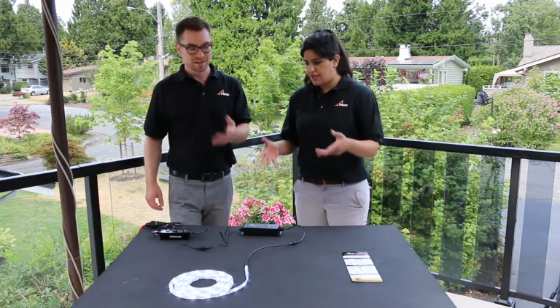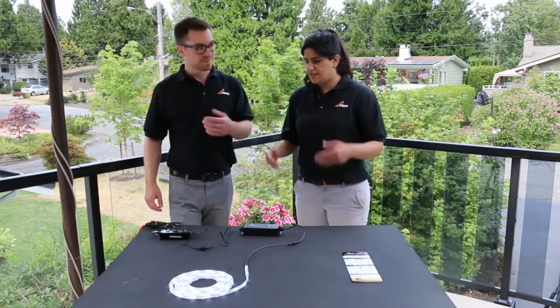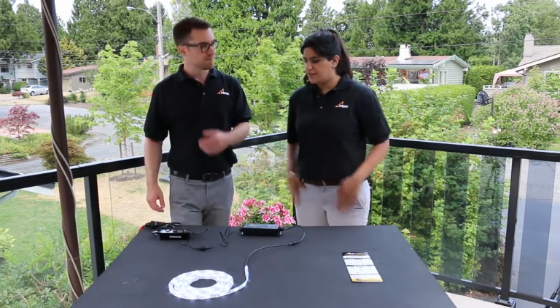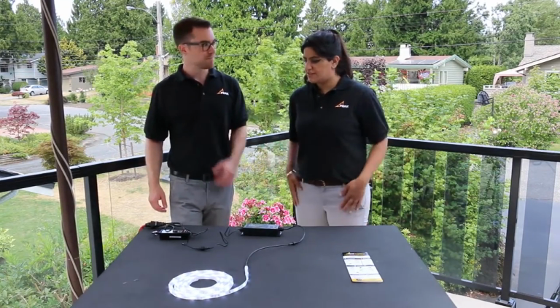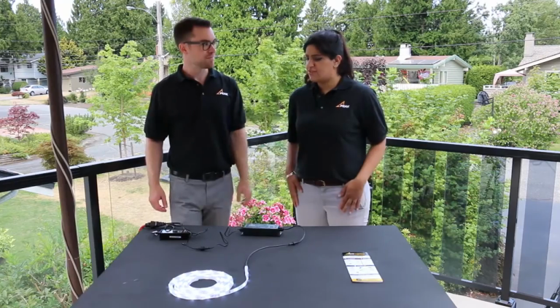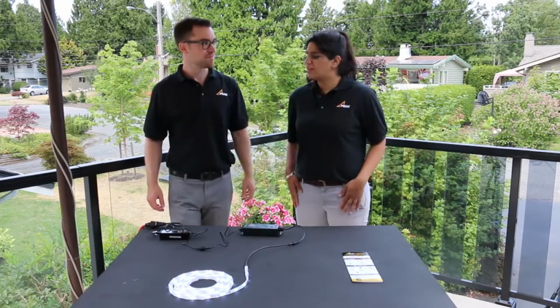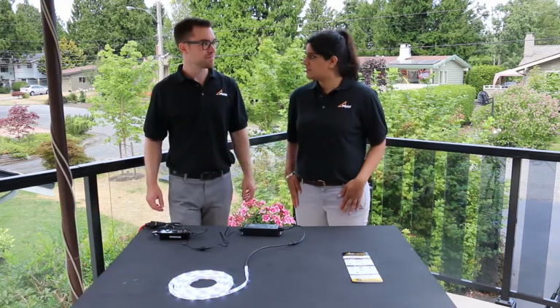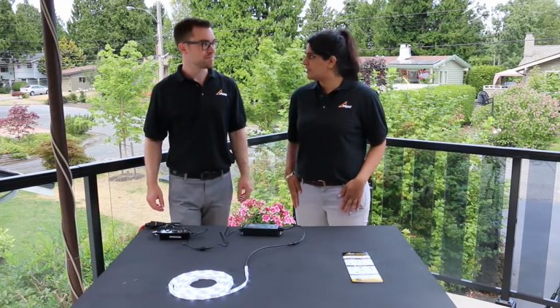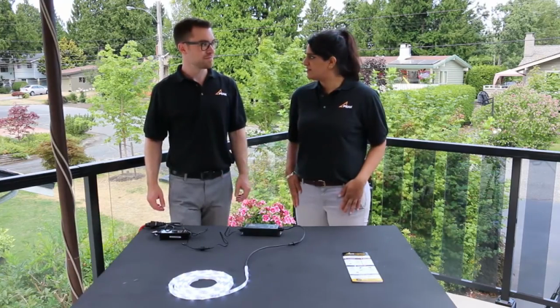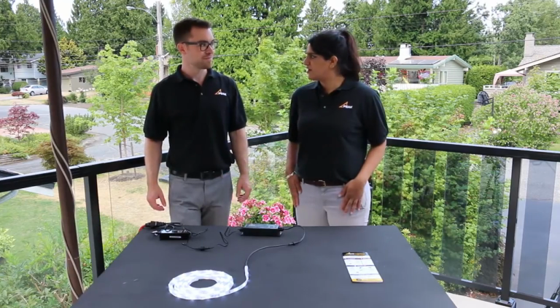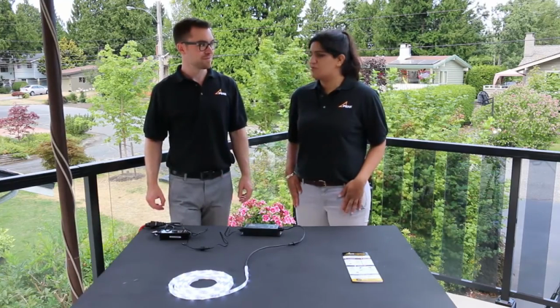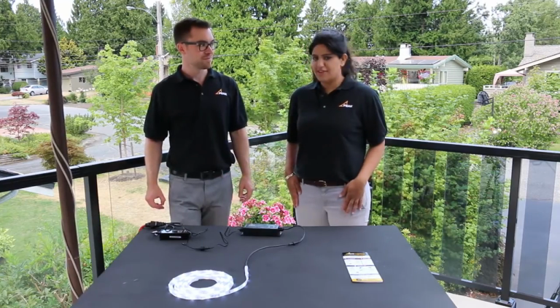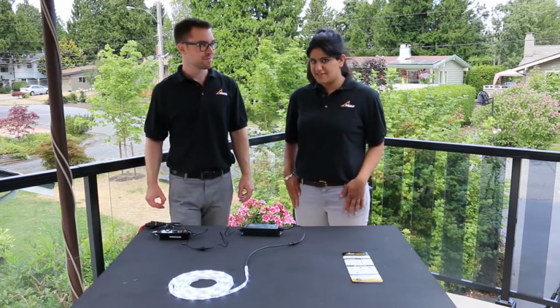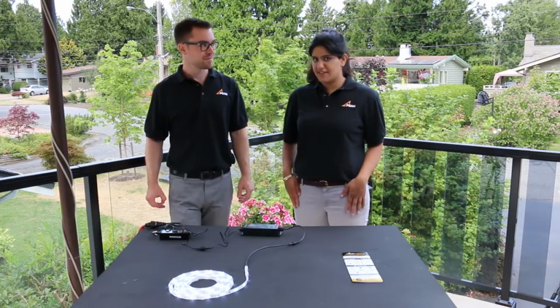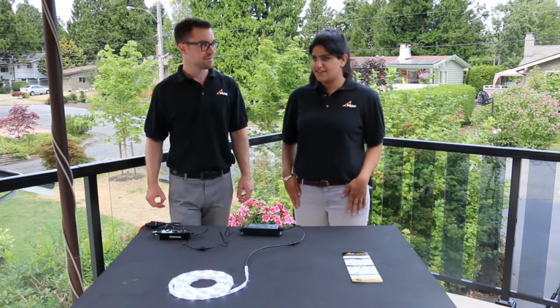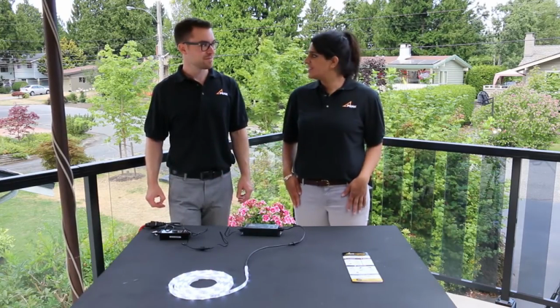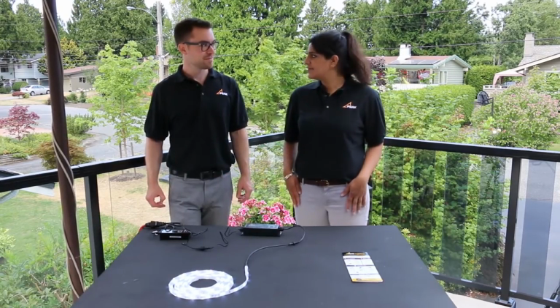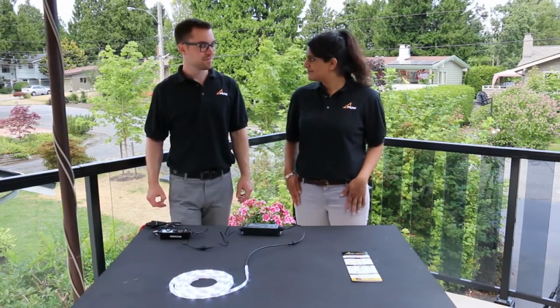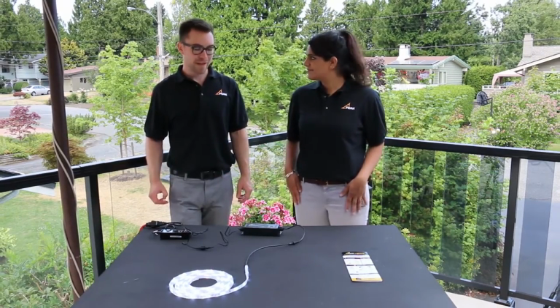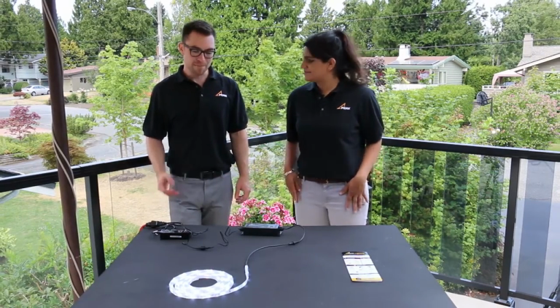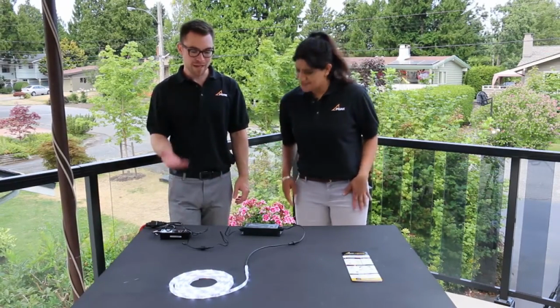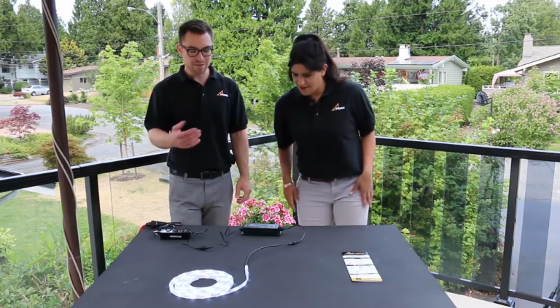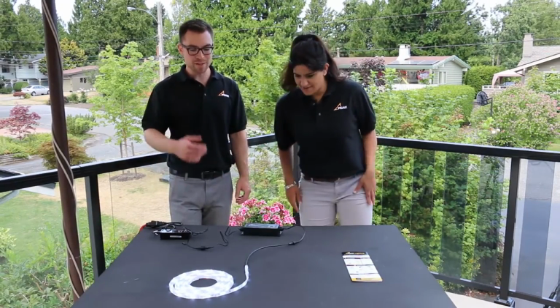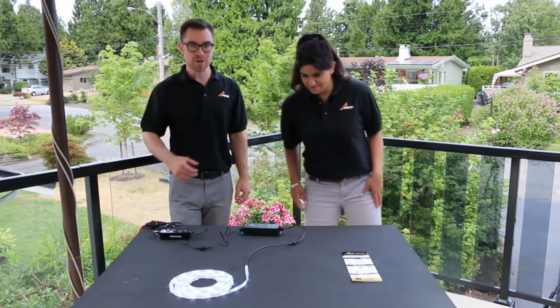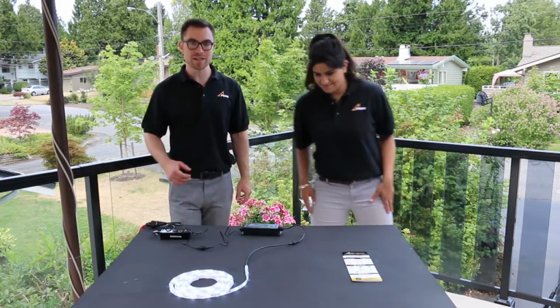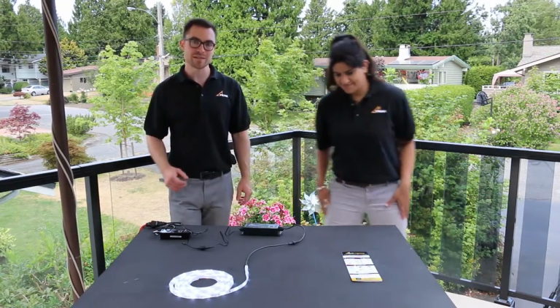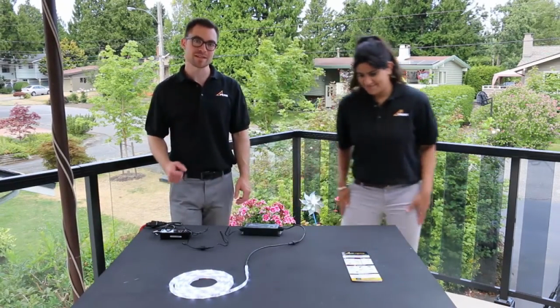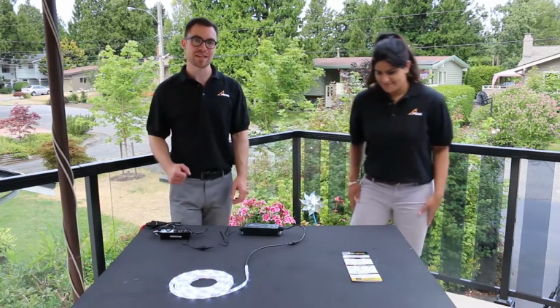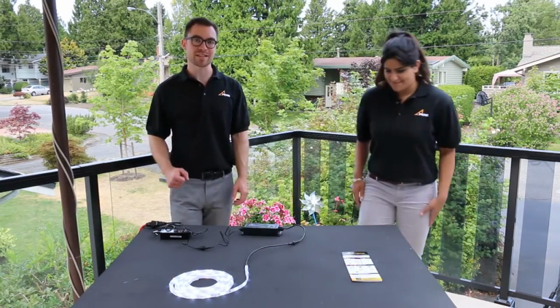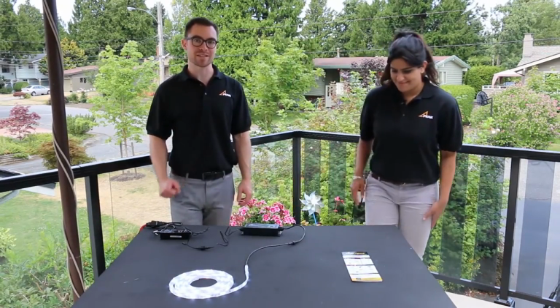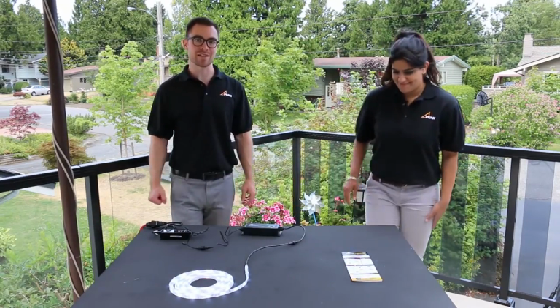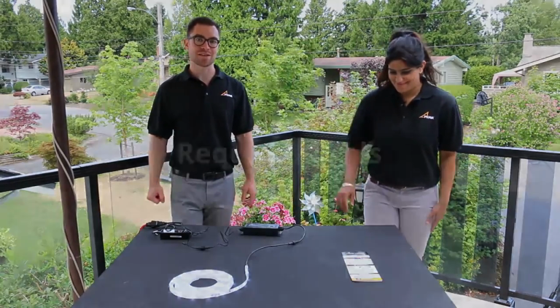Everything's working — let's get it installed.